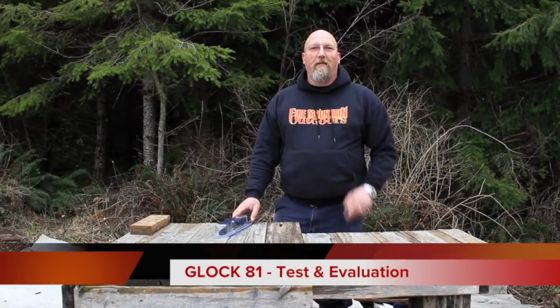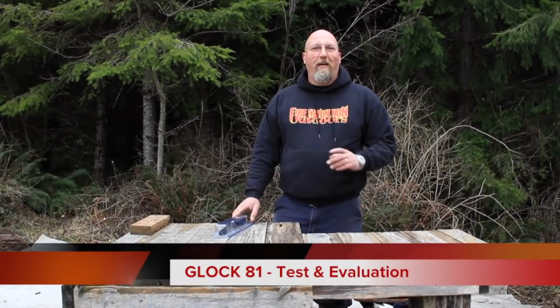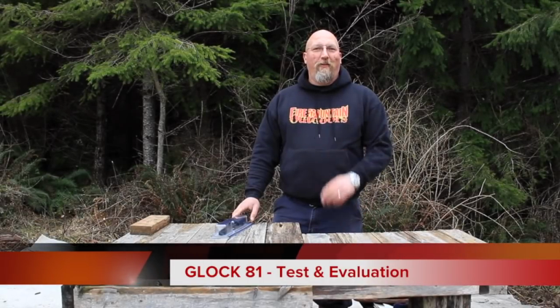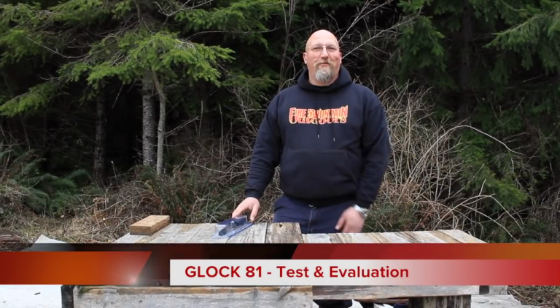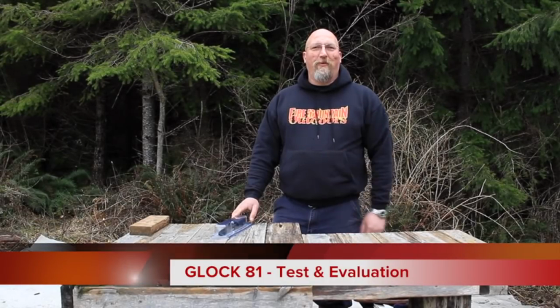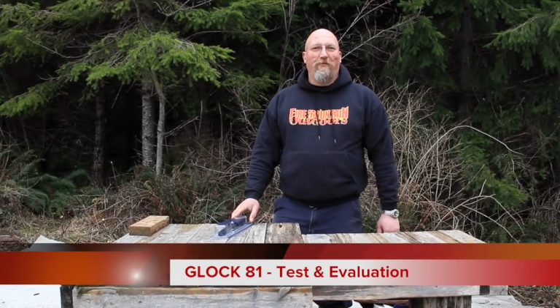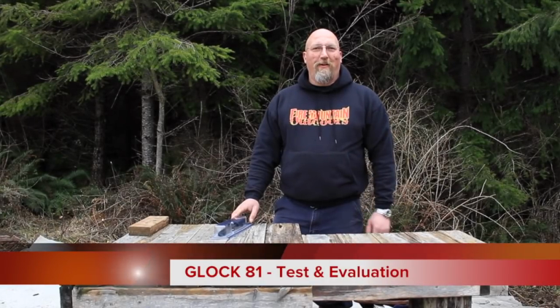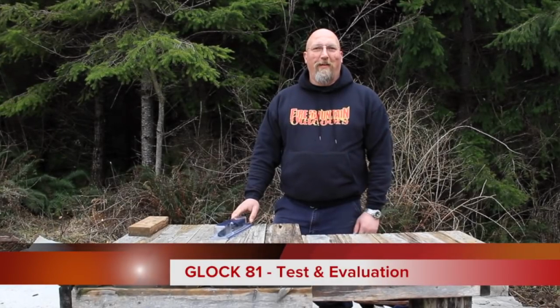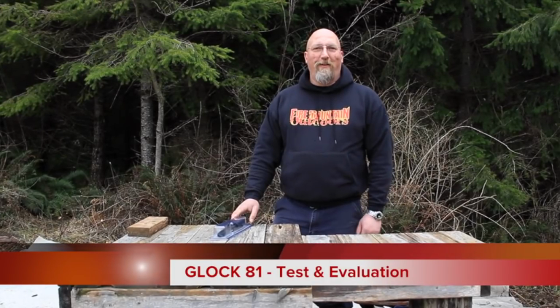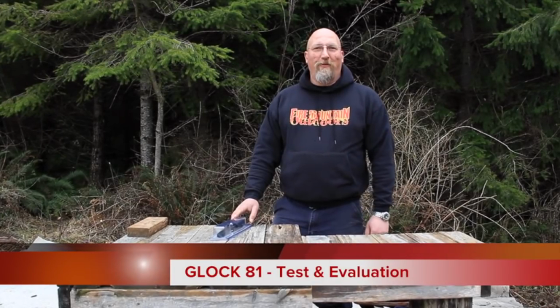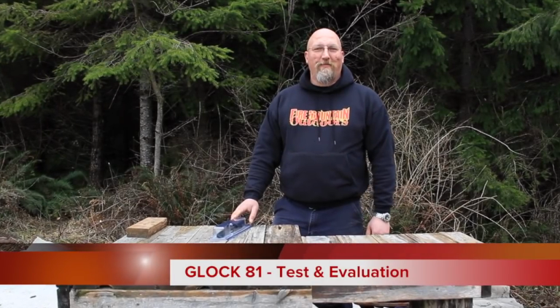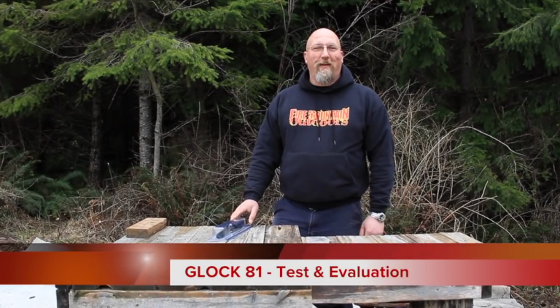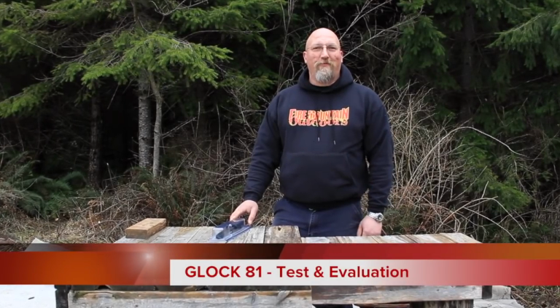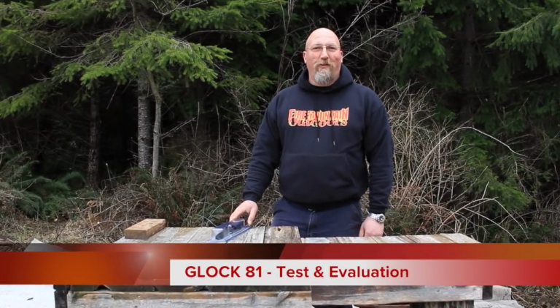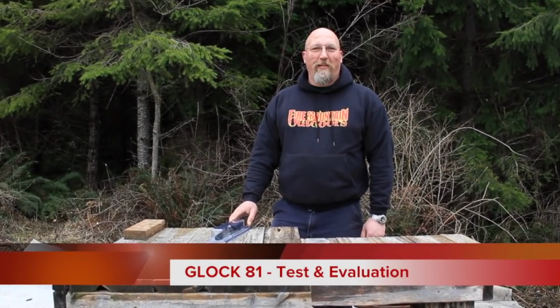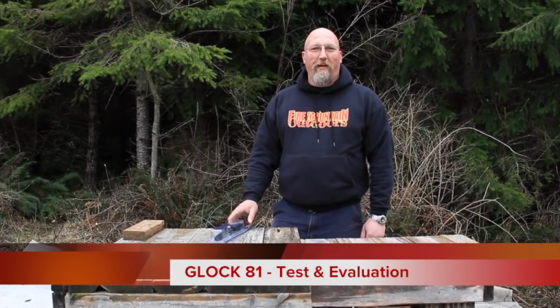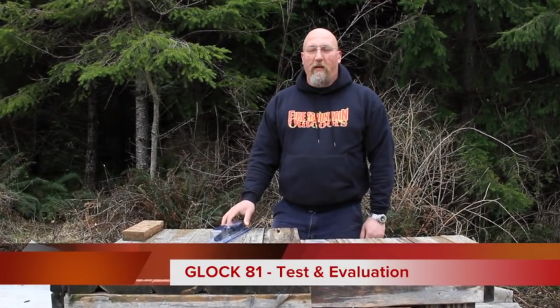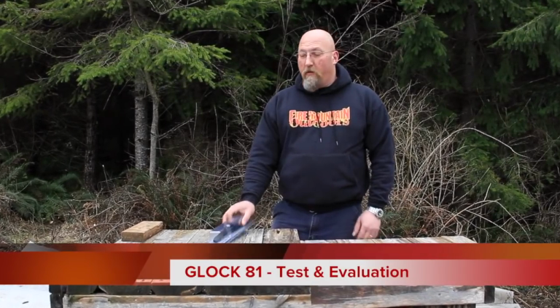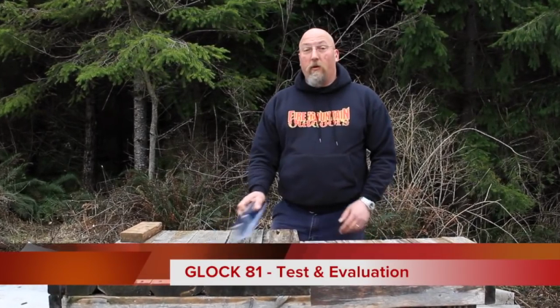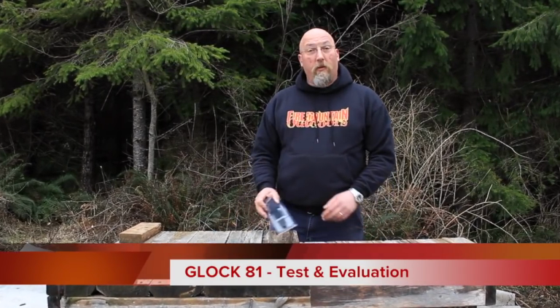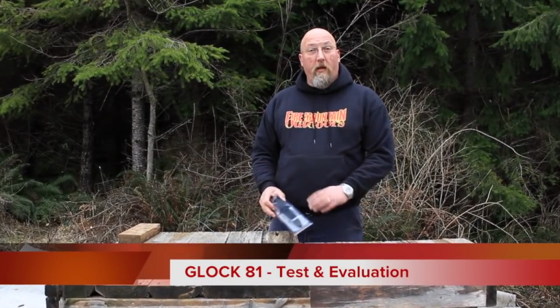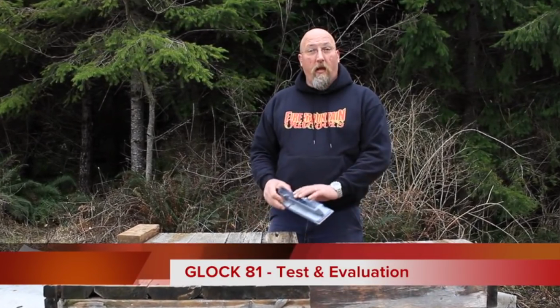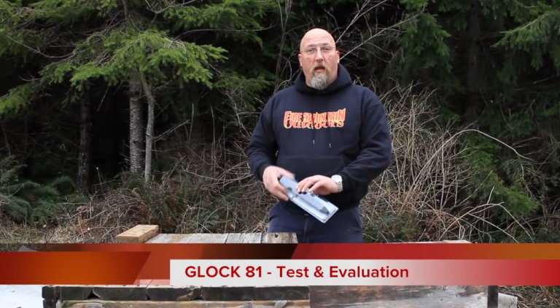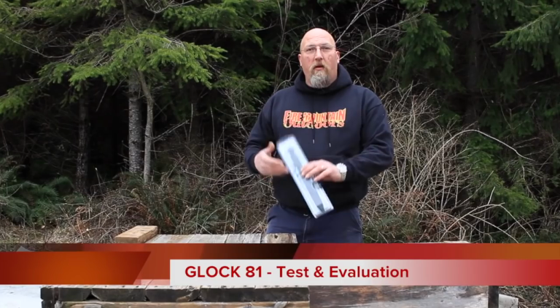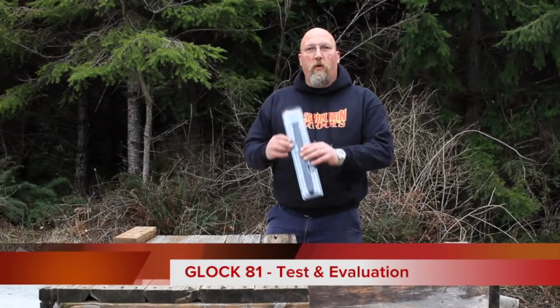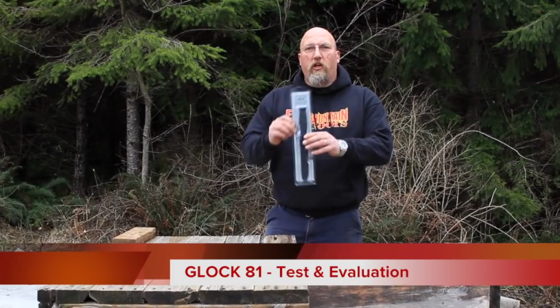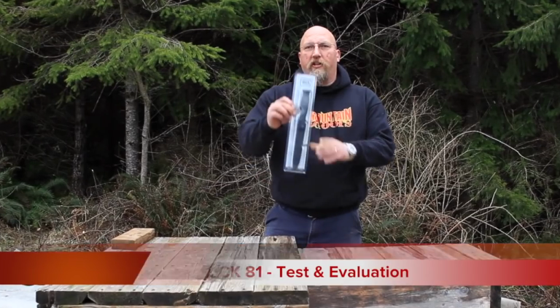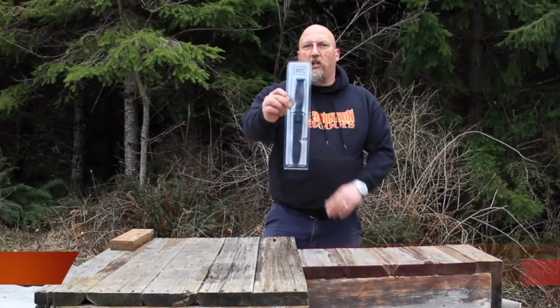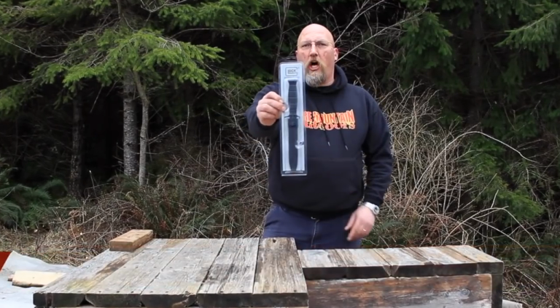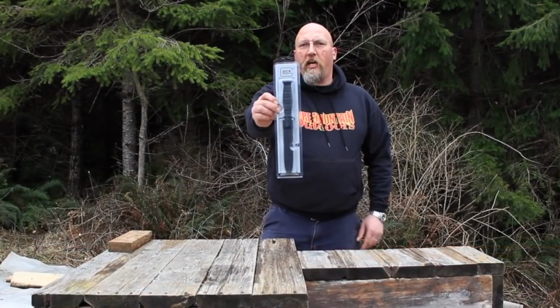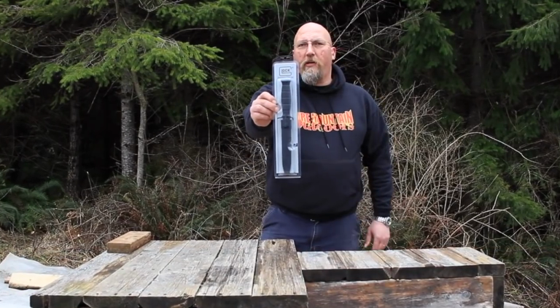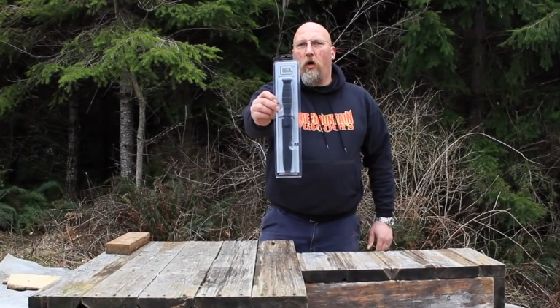Hey folks, it's Mark with Fire Mountain Outdoors. Thanks for joining me today. You know what we're looking at? We're looking at the Glock 81.